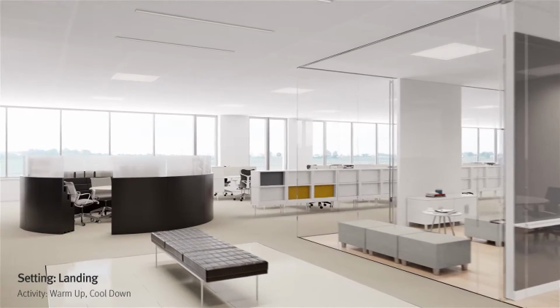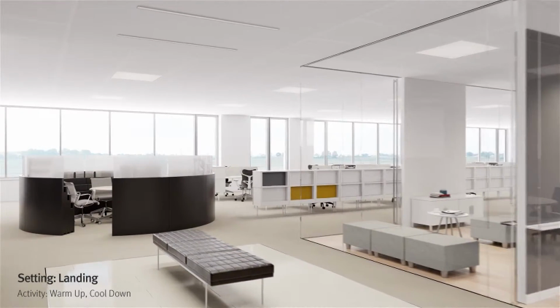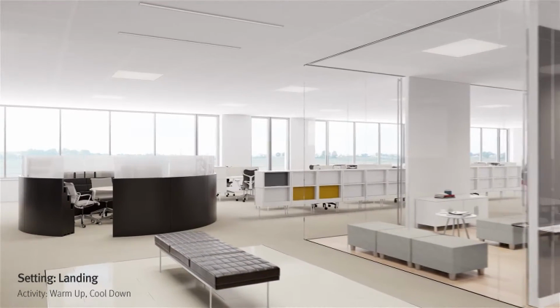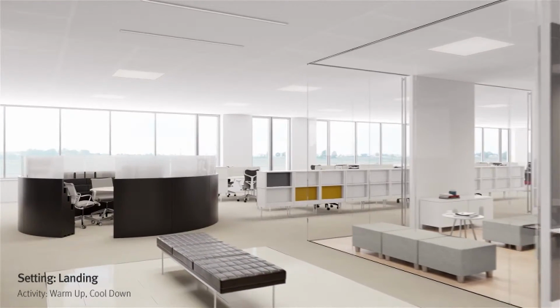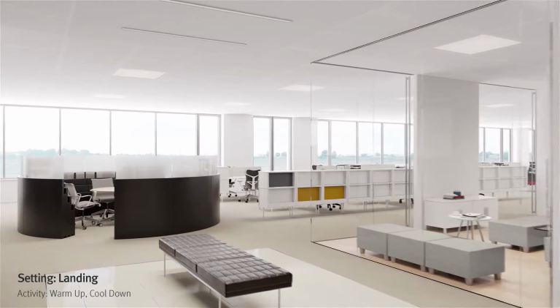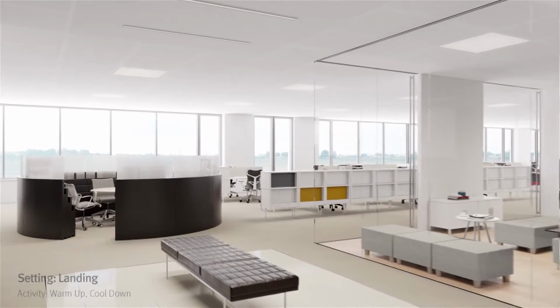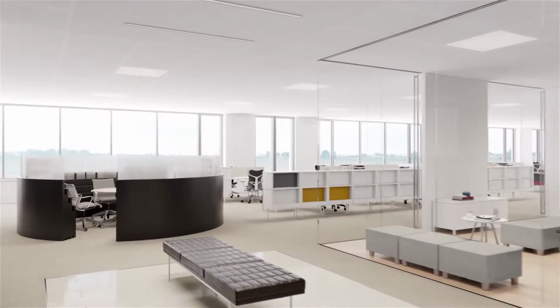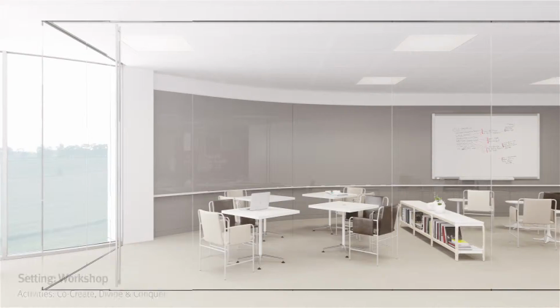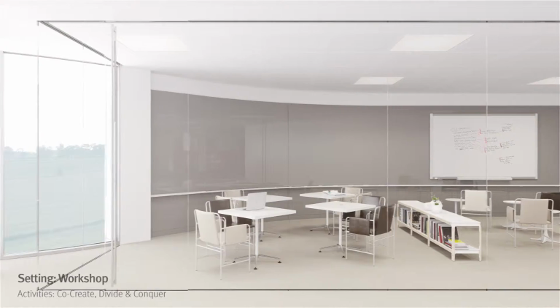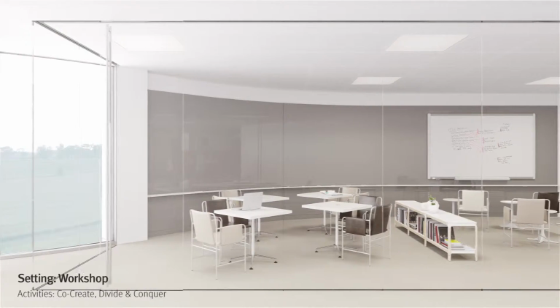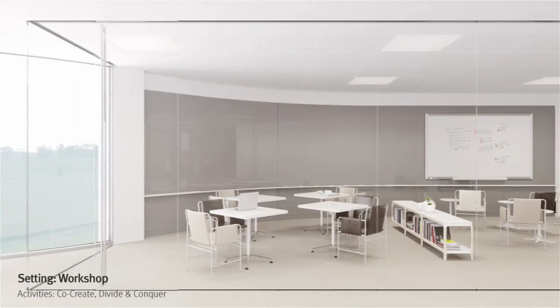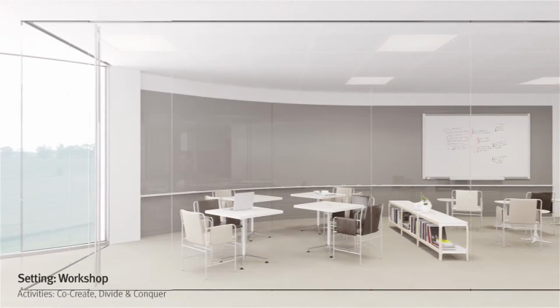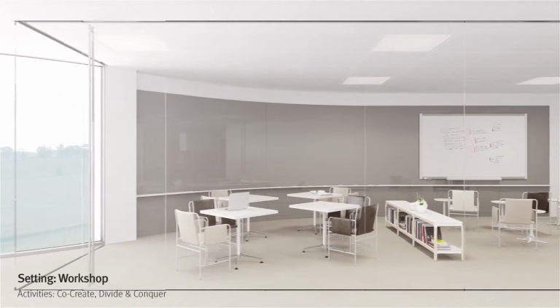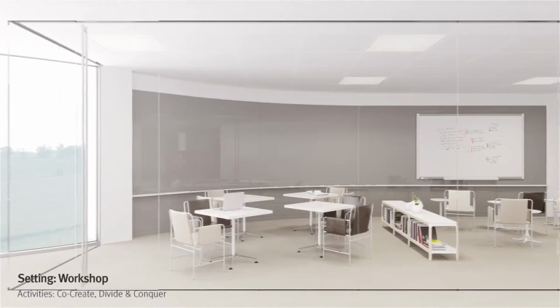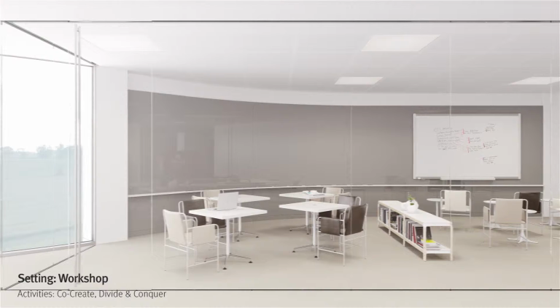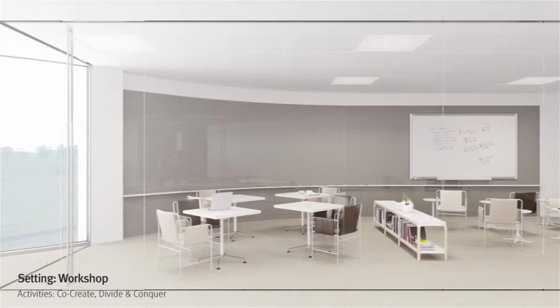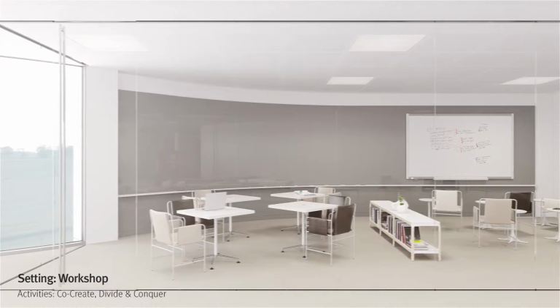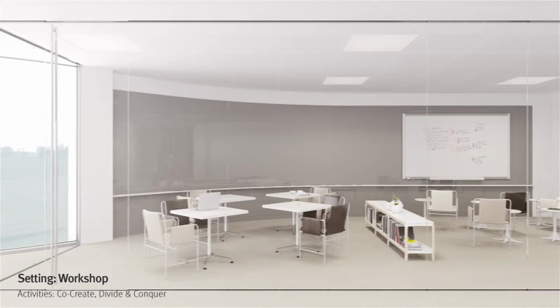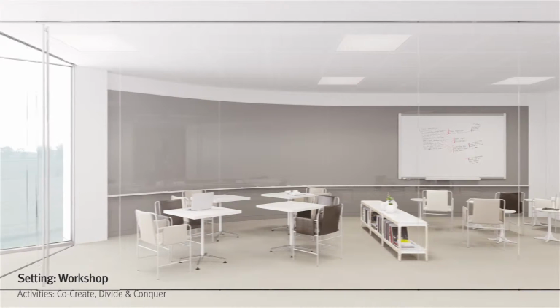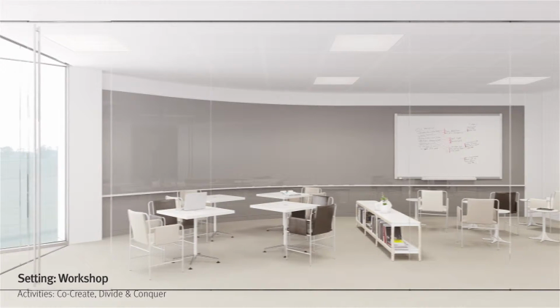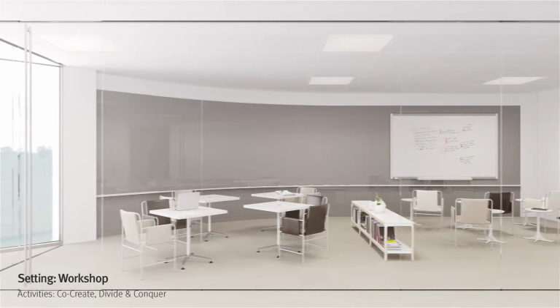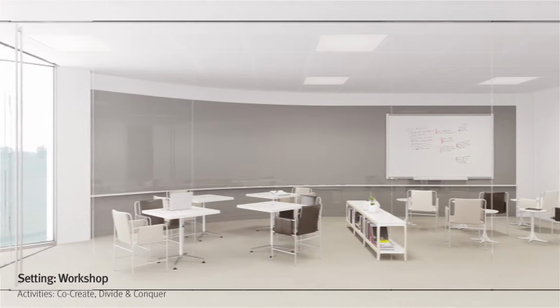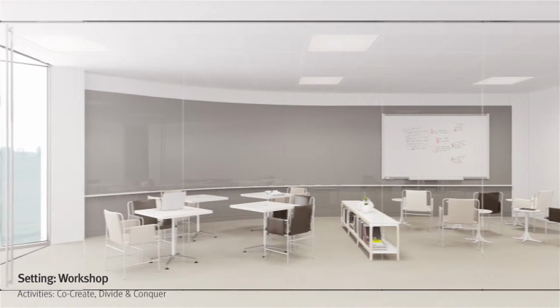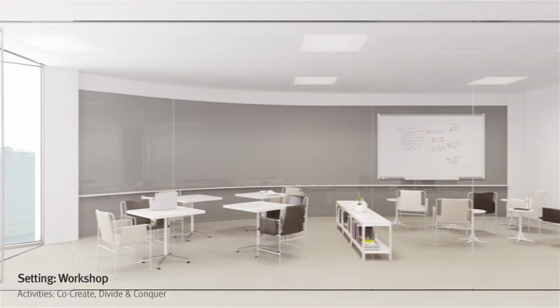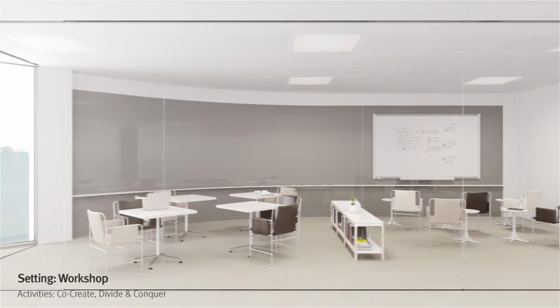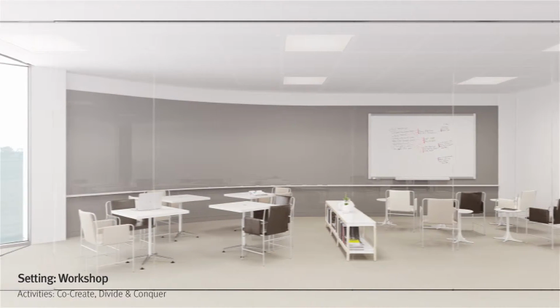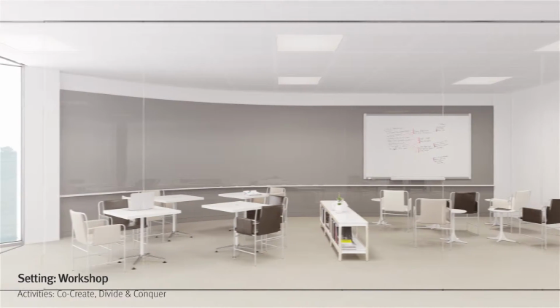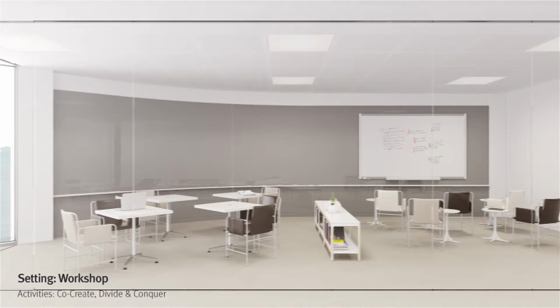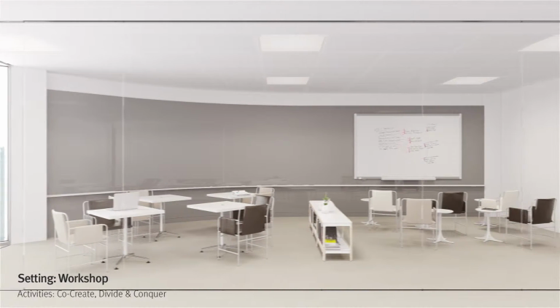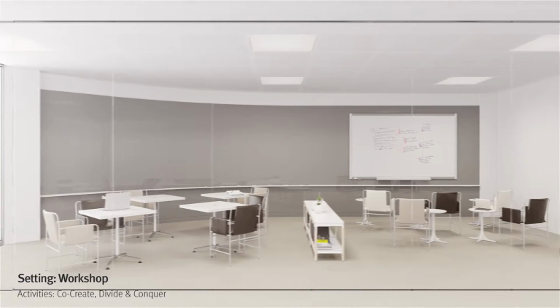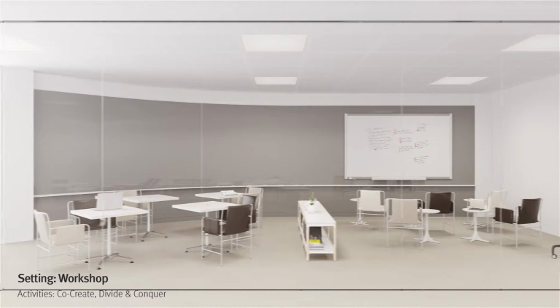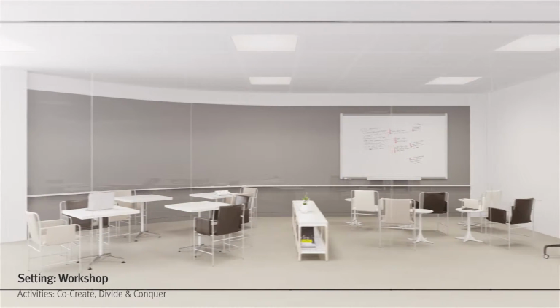The landscape also includes a workshop, where groups can go to work together on creative projects for longer periods of time.